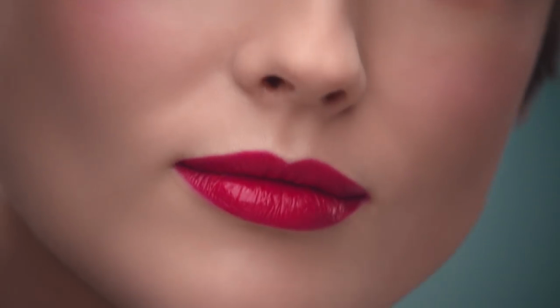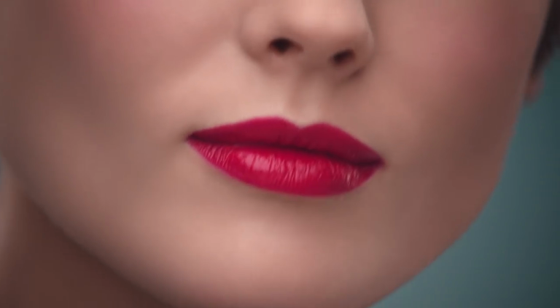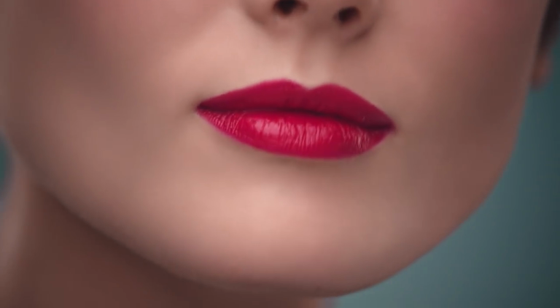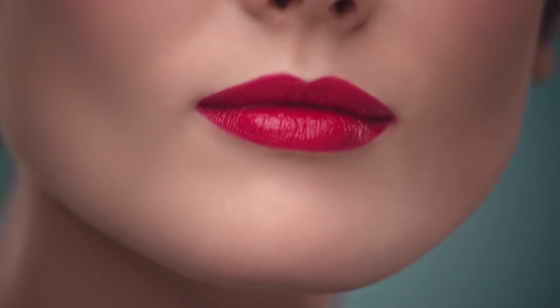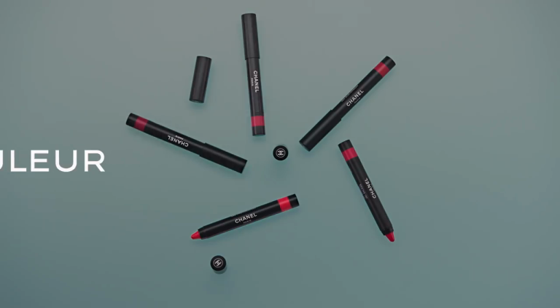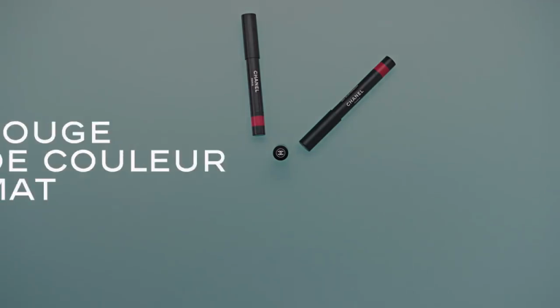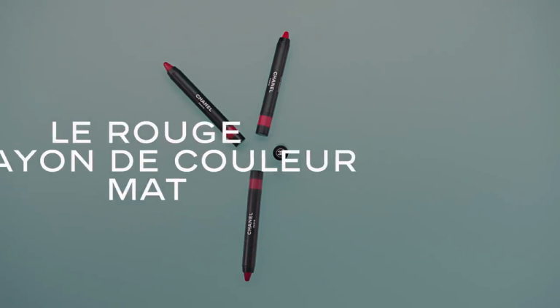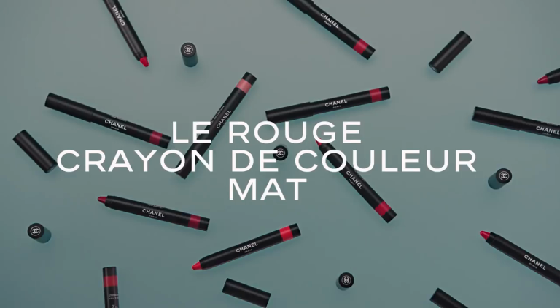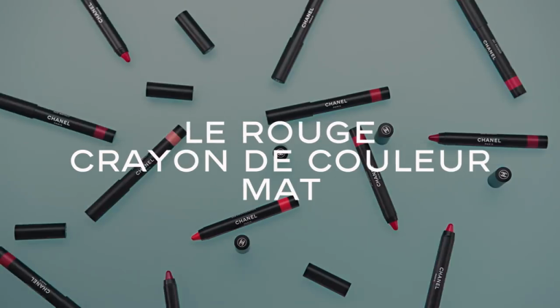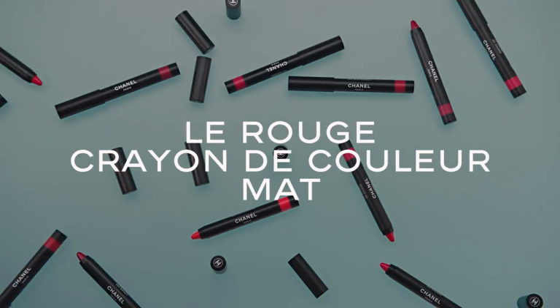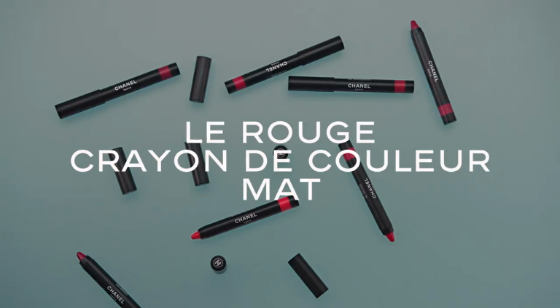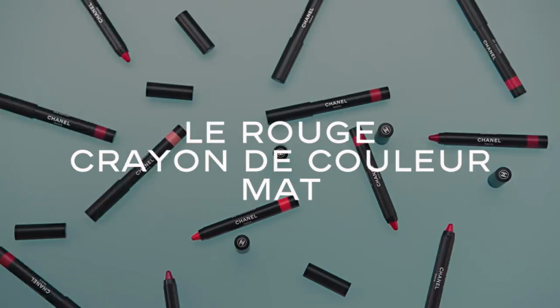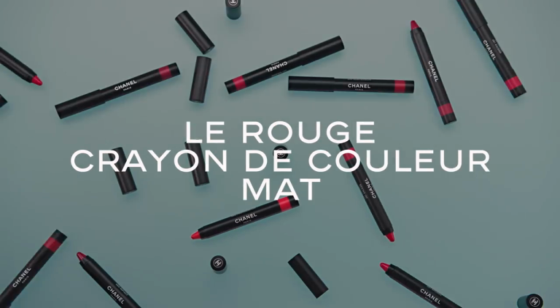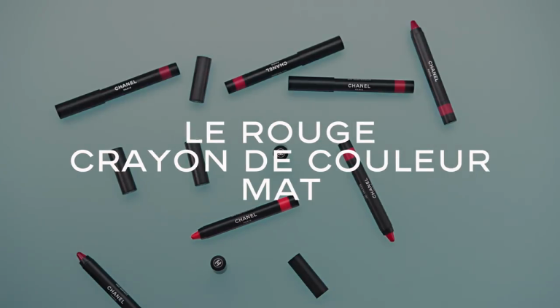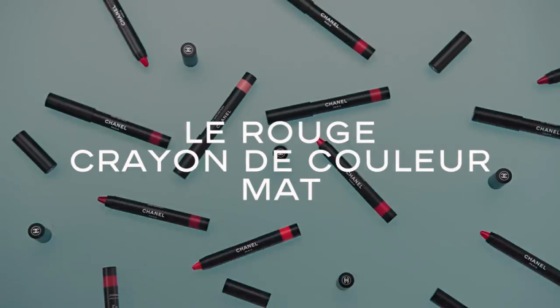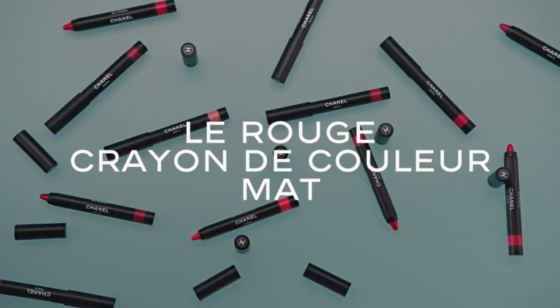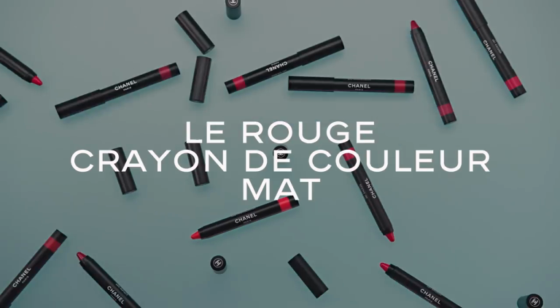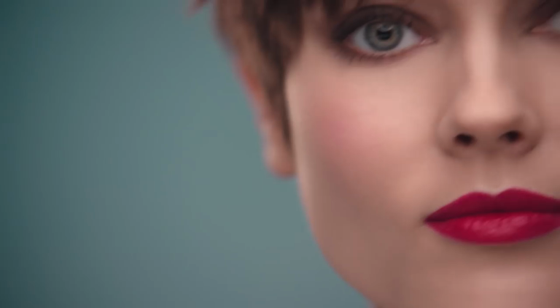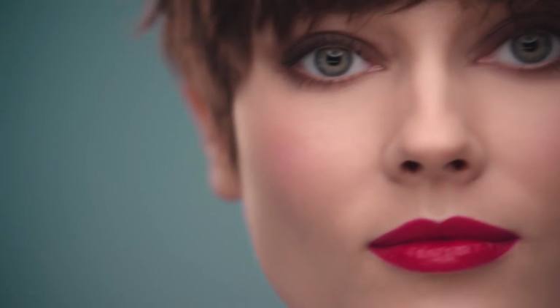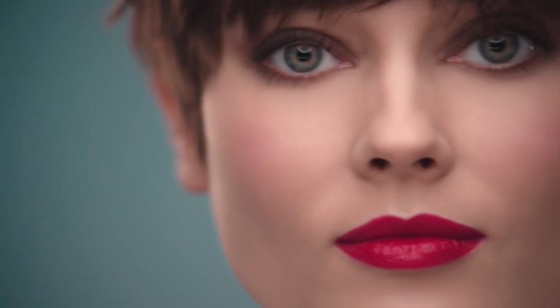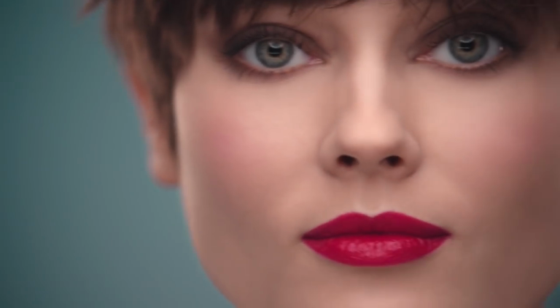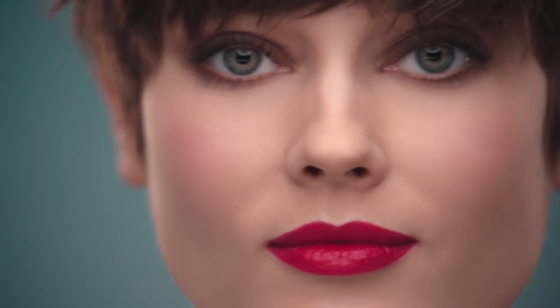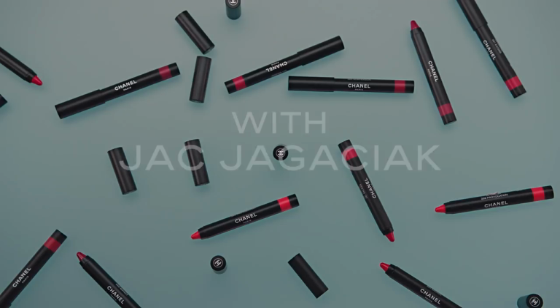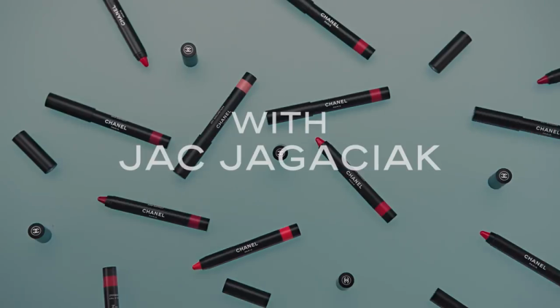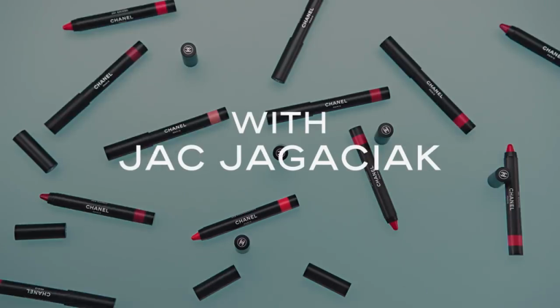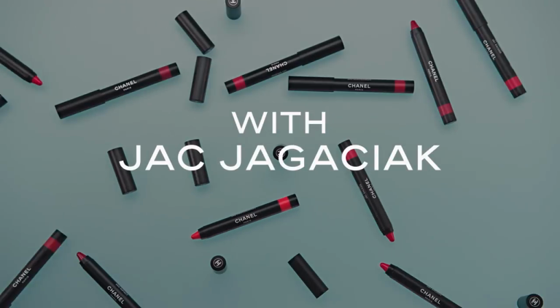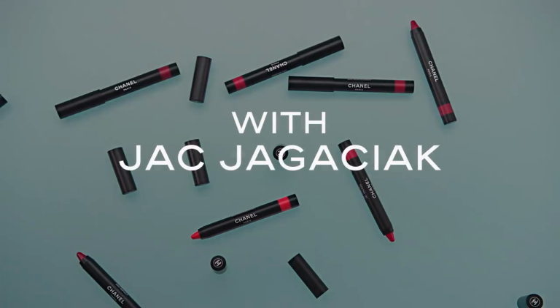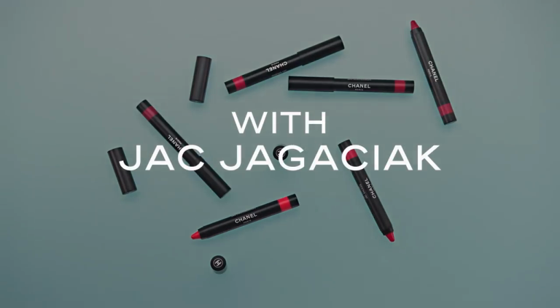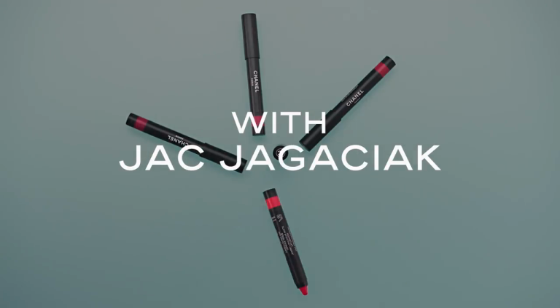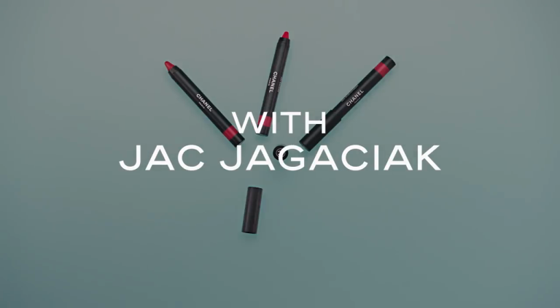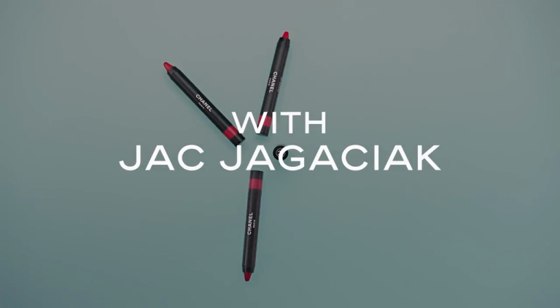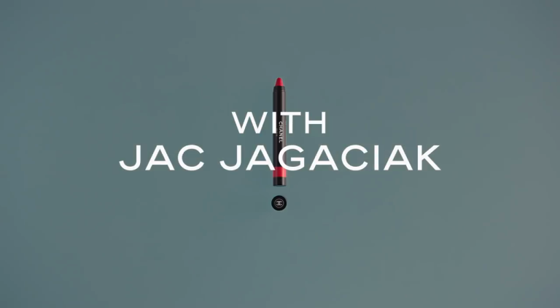This is the new Crayon de Couleur Matte. Let's try all those beautiful and bright colors.